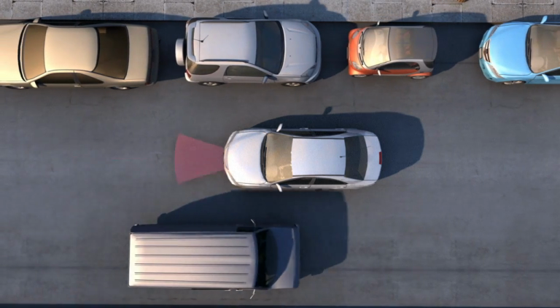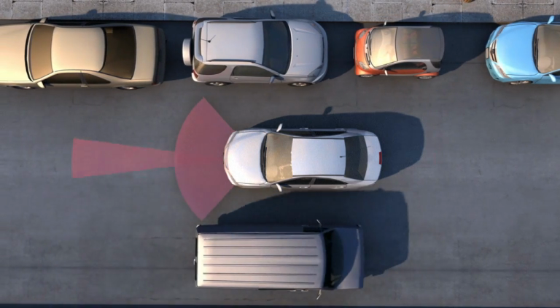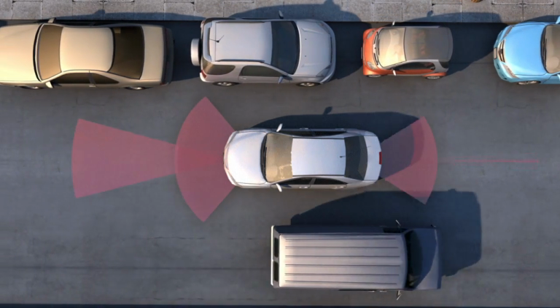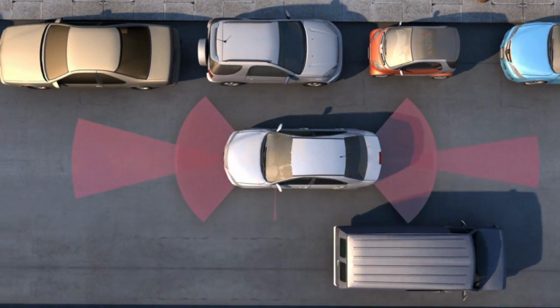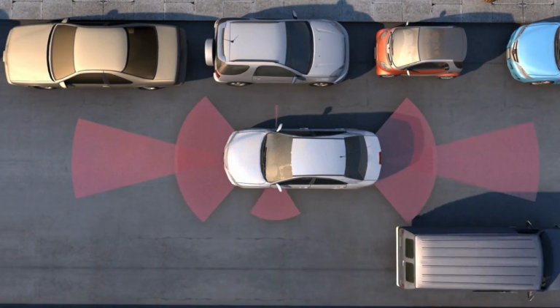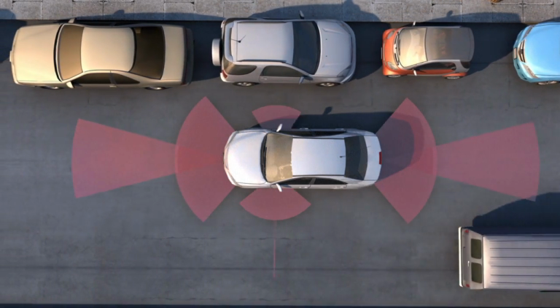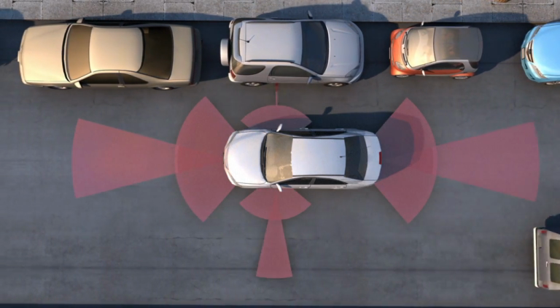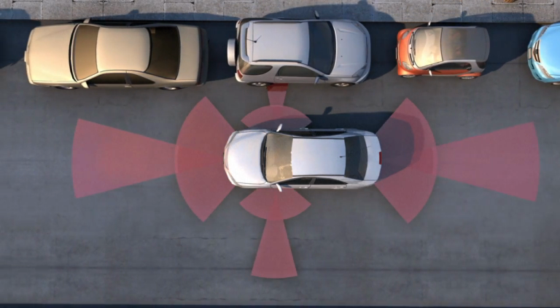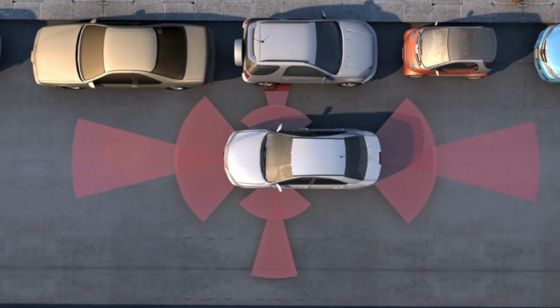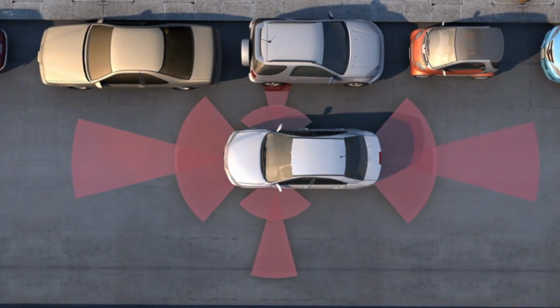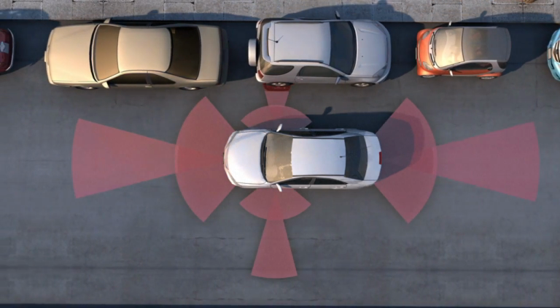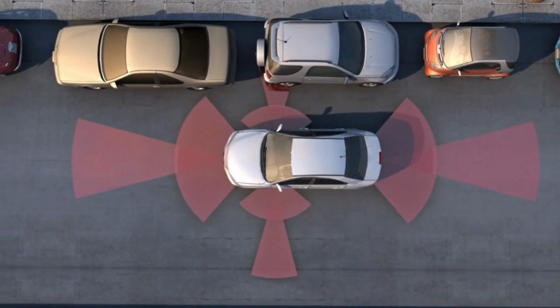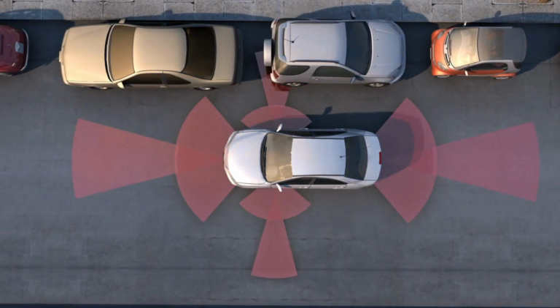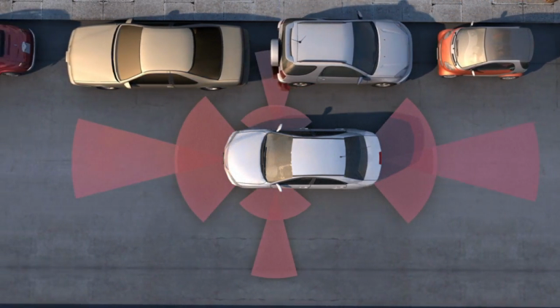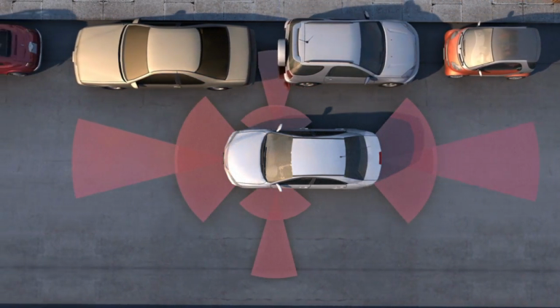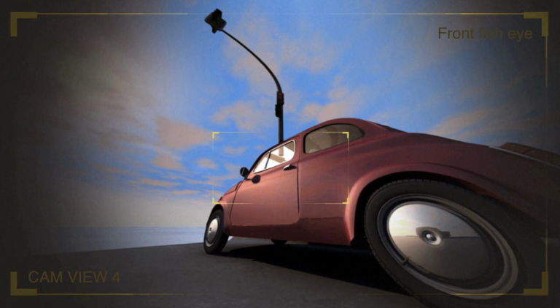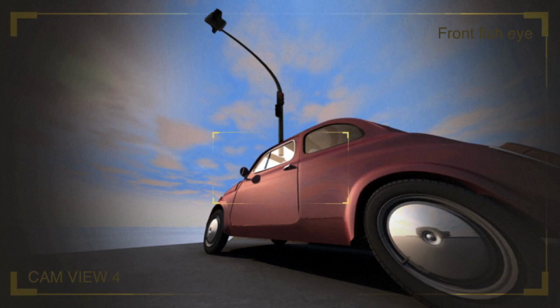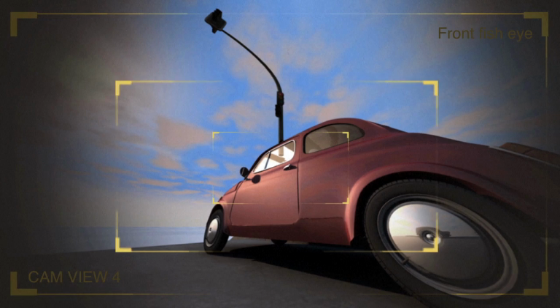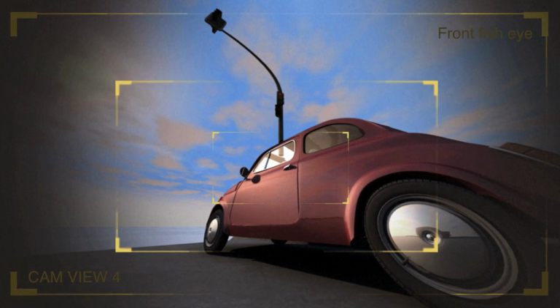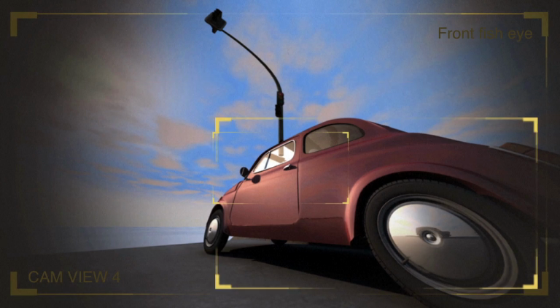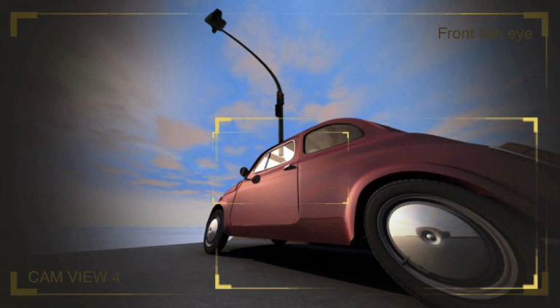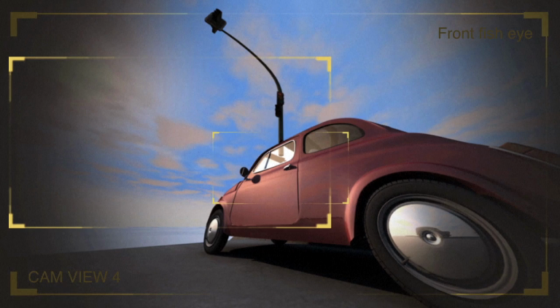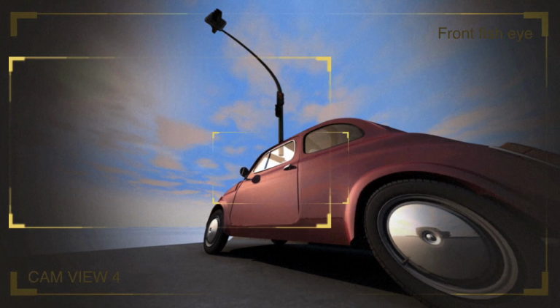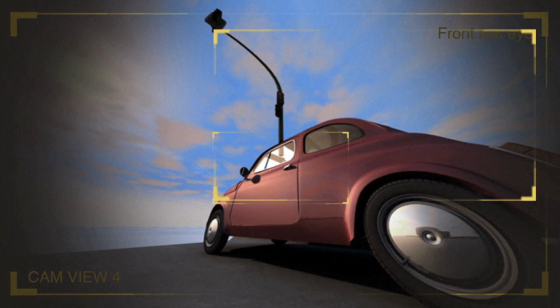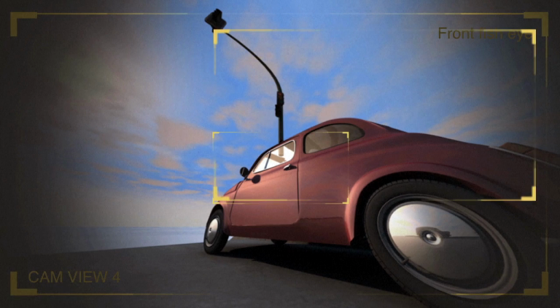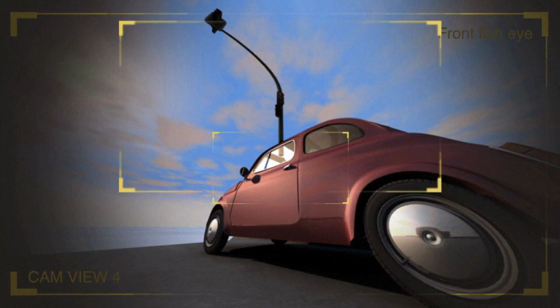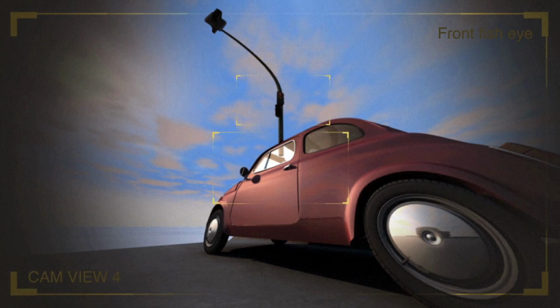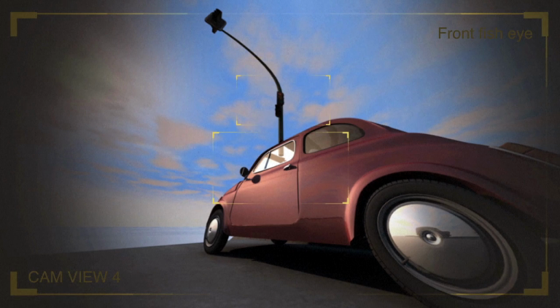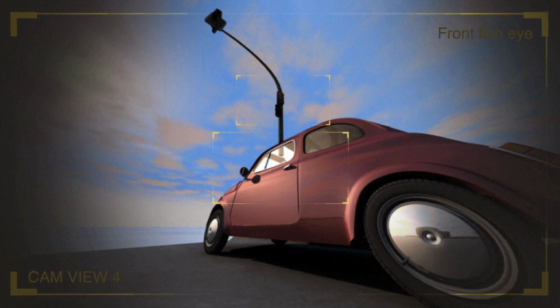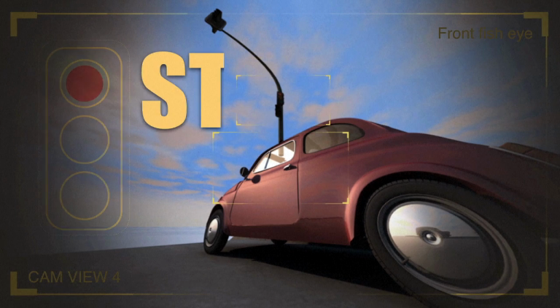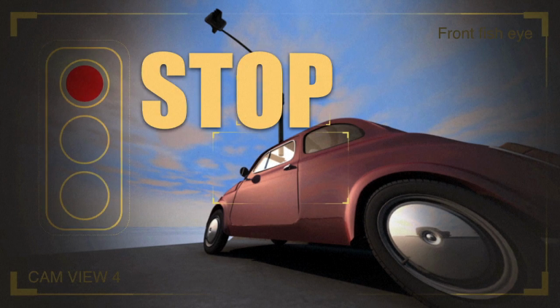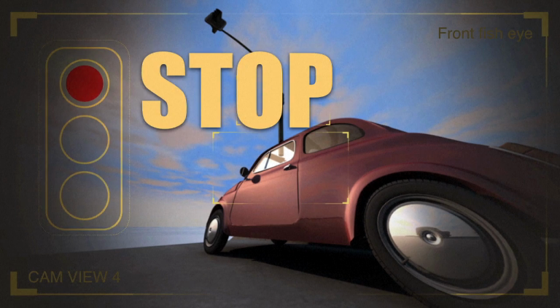Cameras dotted around the vehicle scan the rest of the road. Others read traffic light signals or road signs.